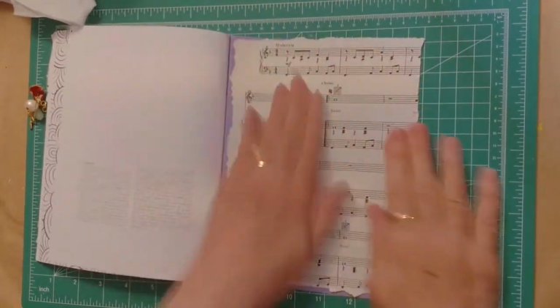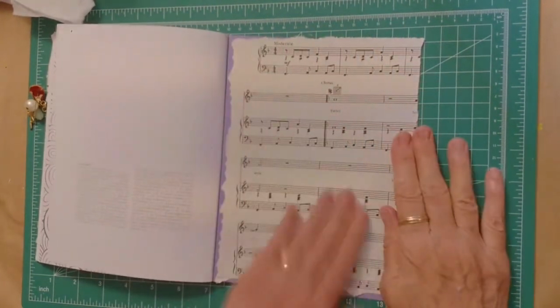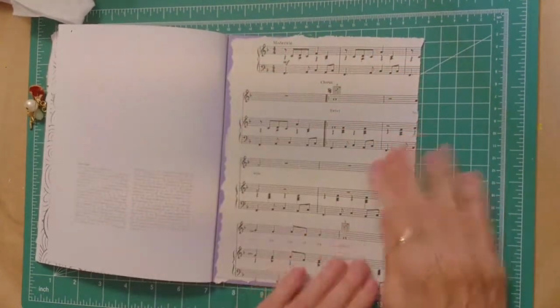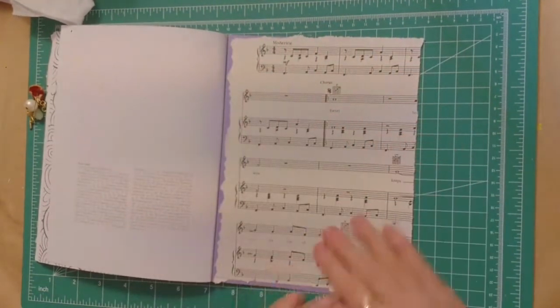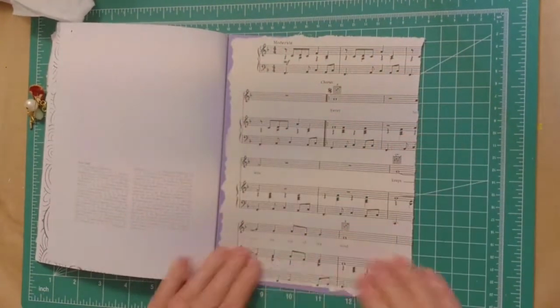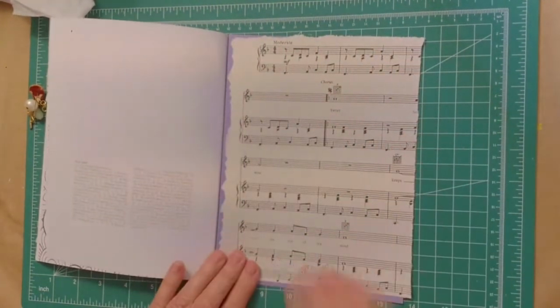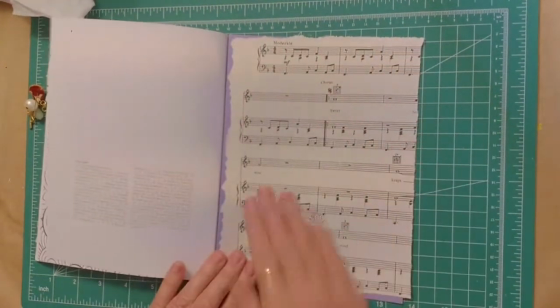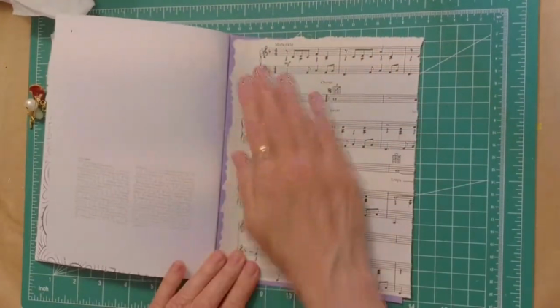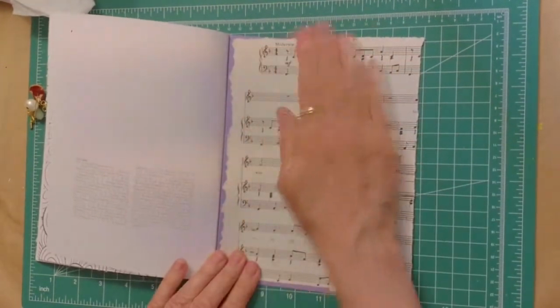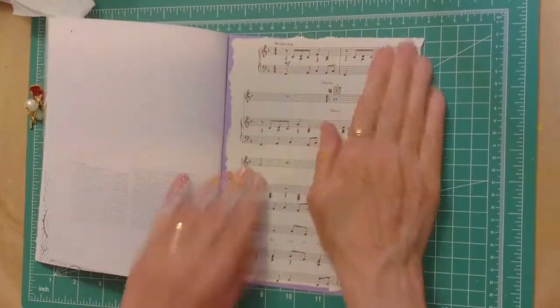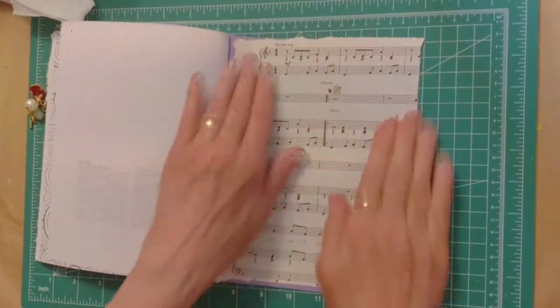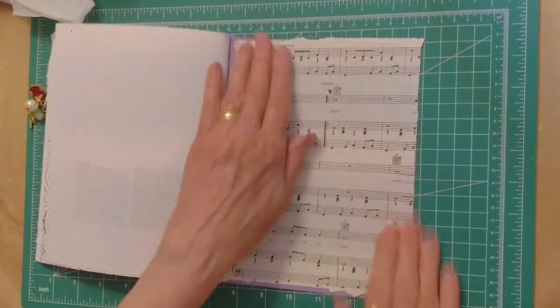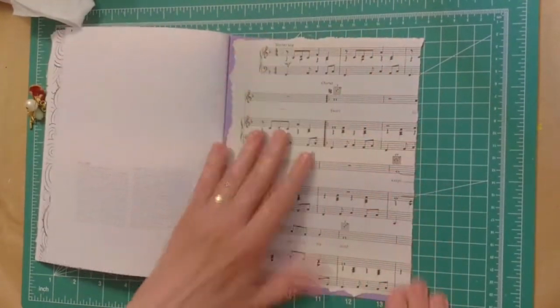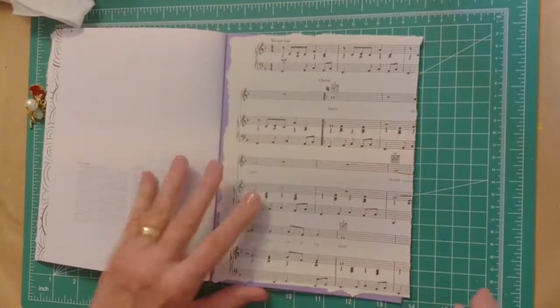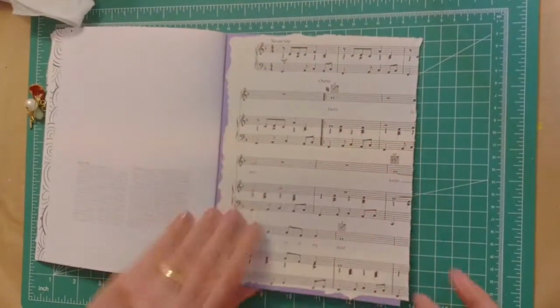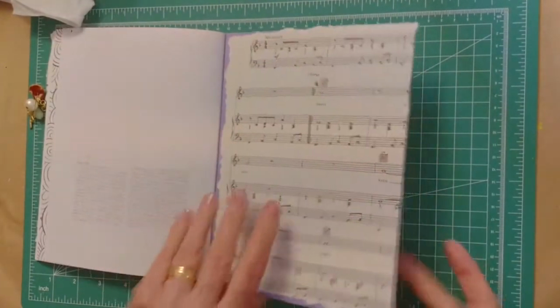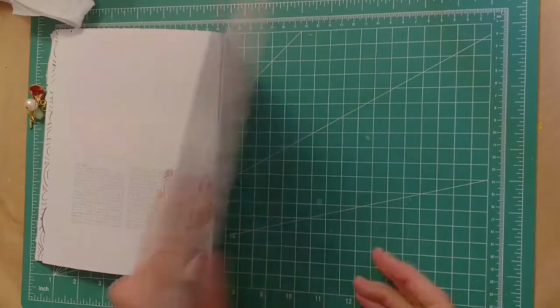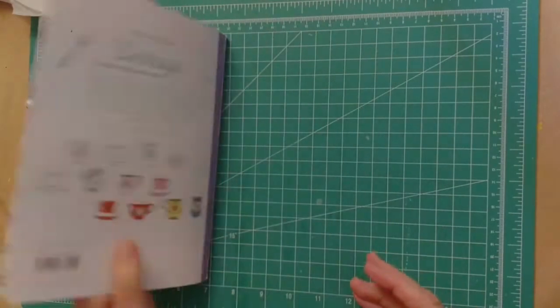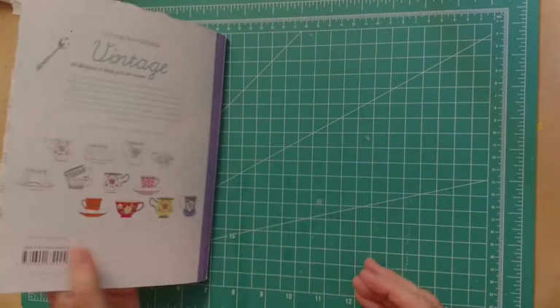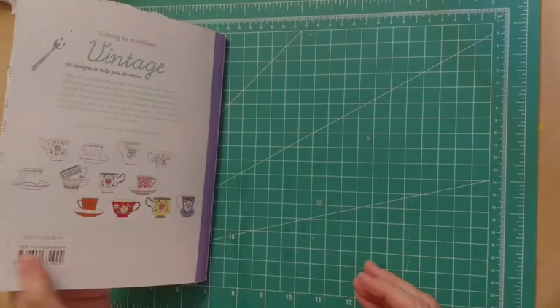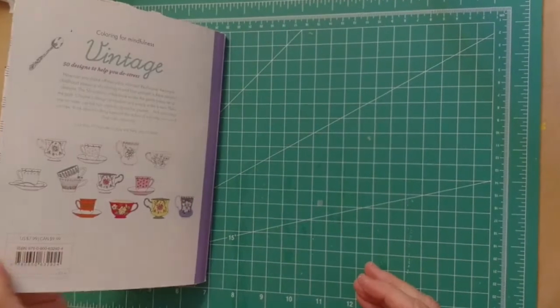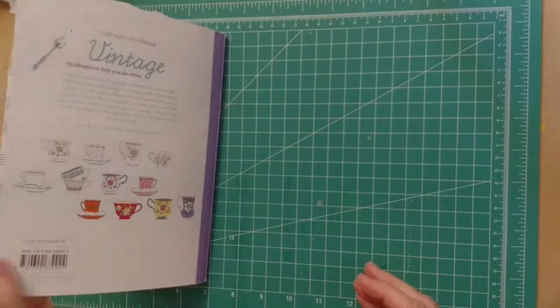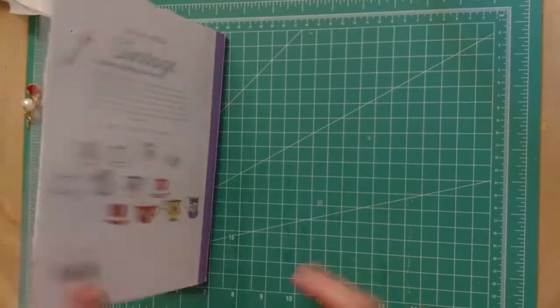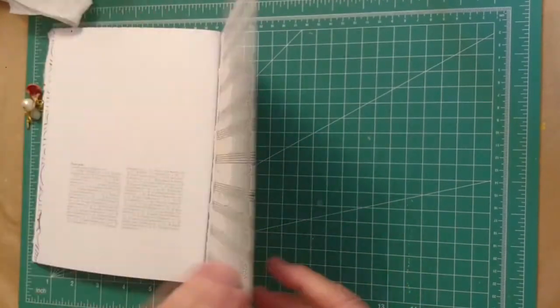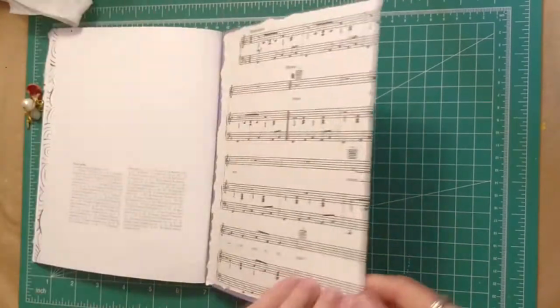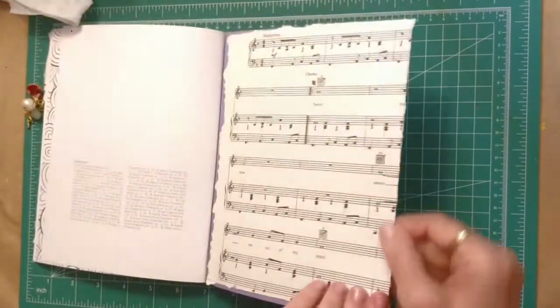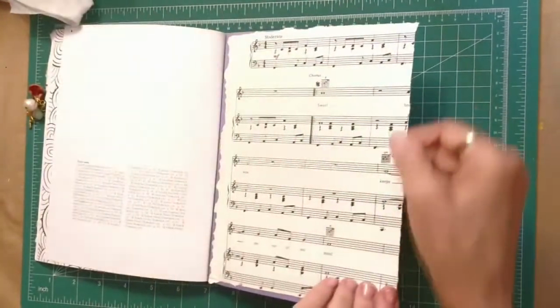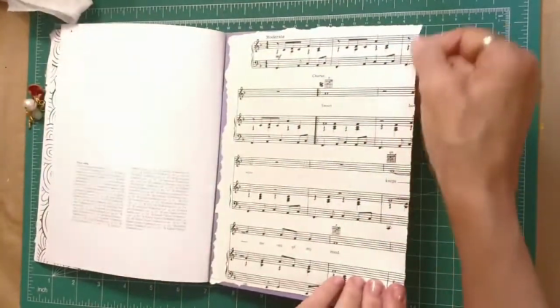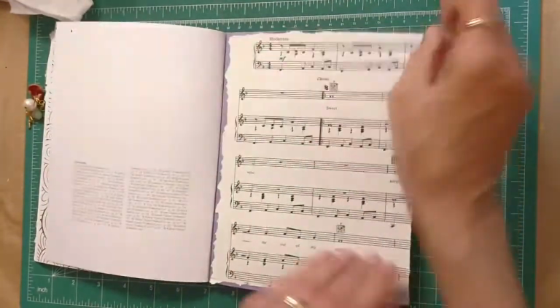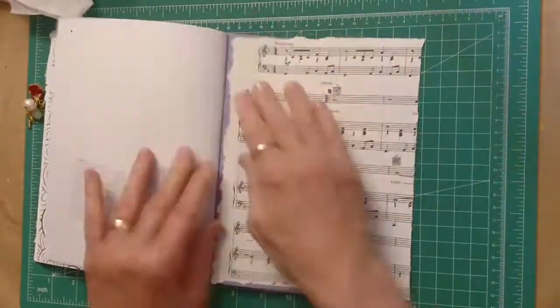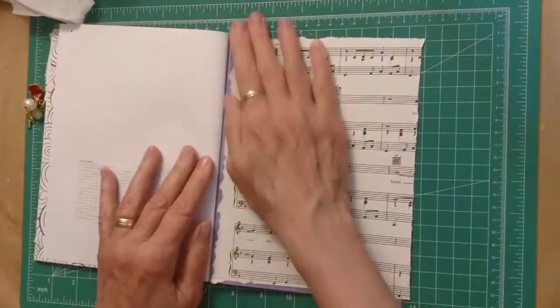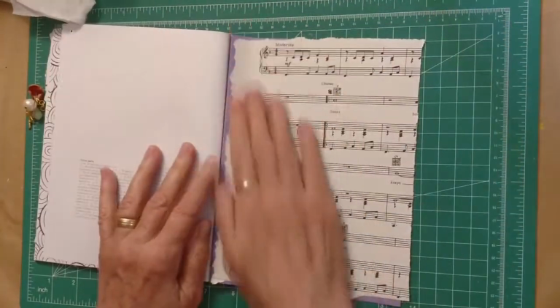Any pages that hang off I will just cut them.